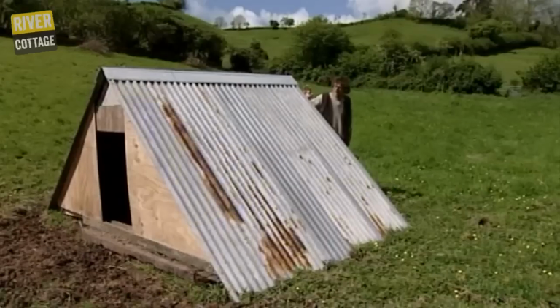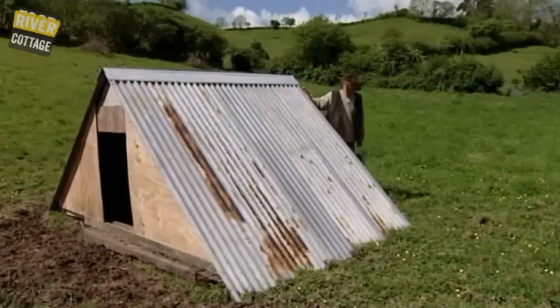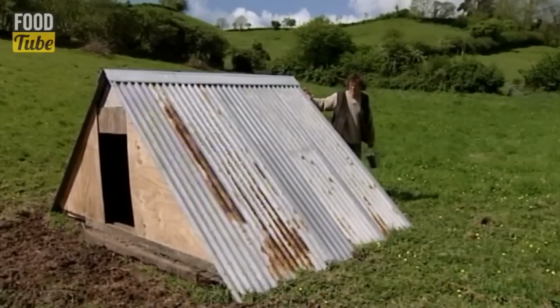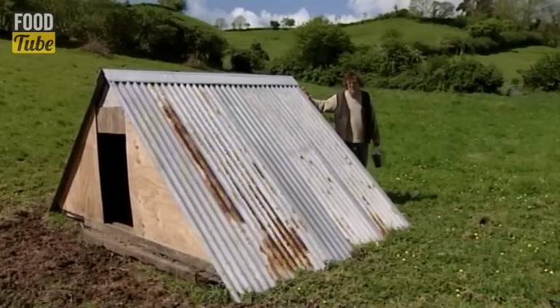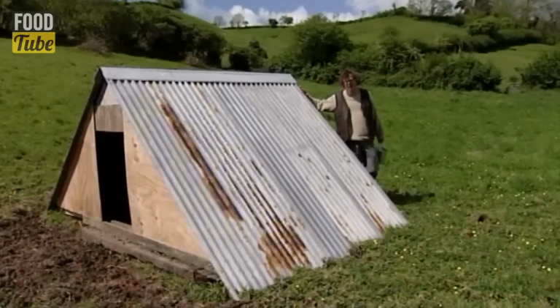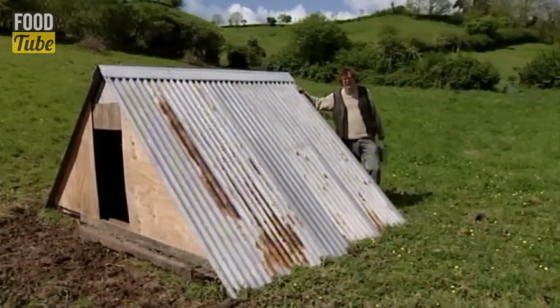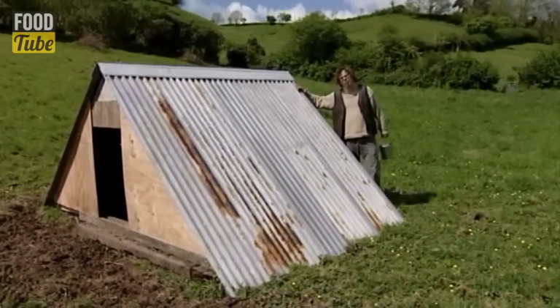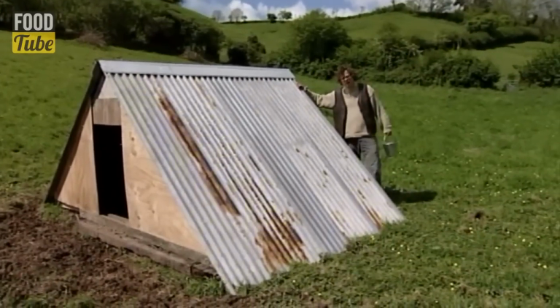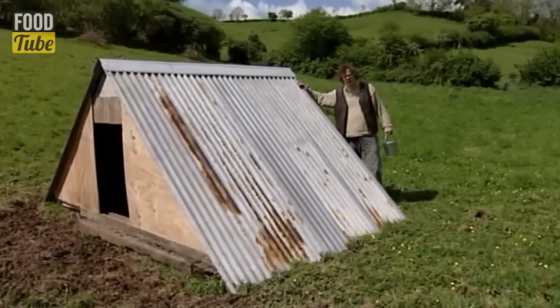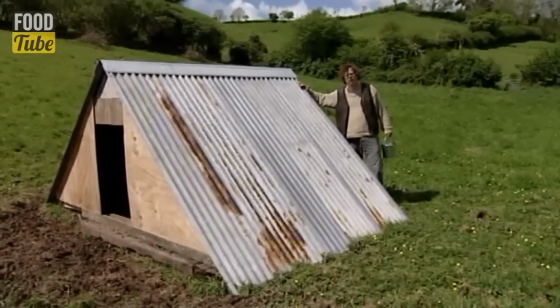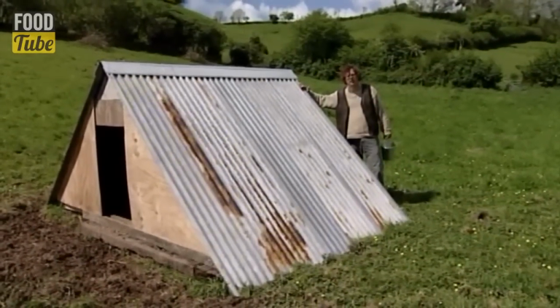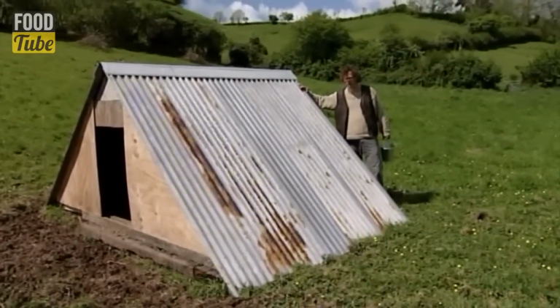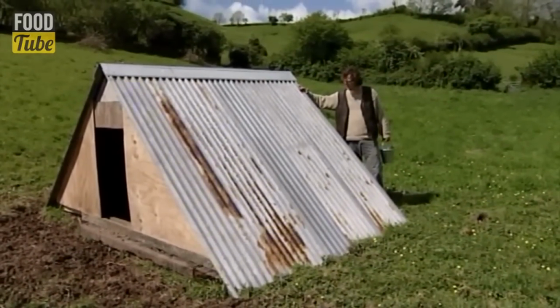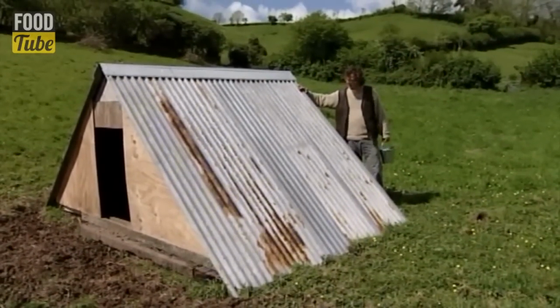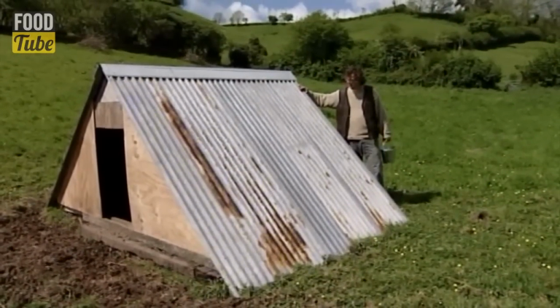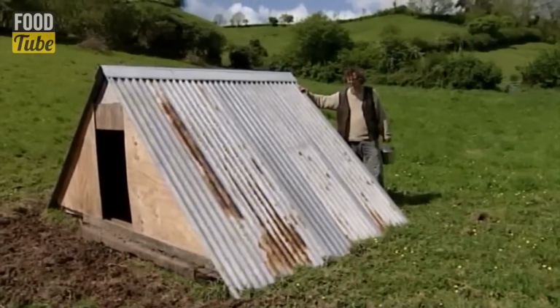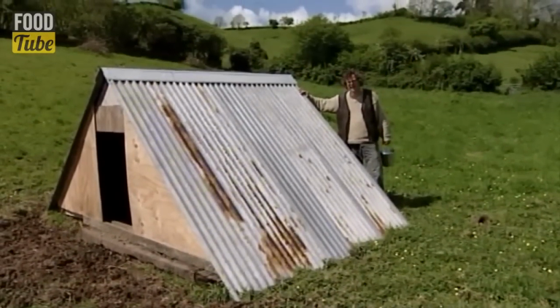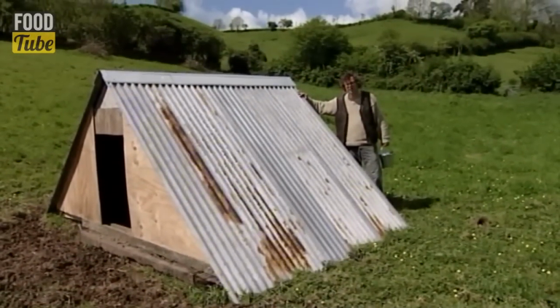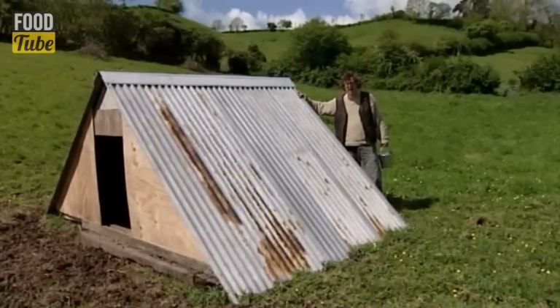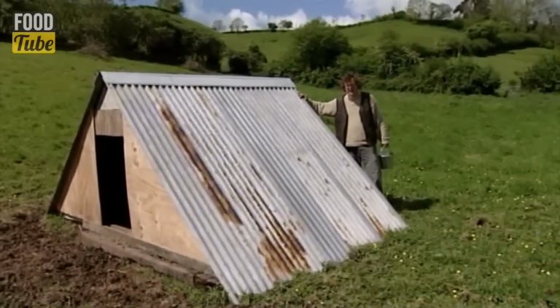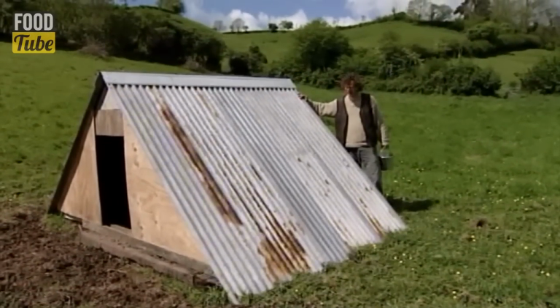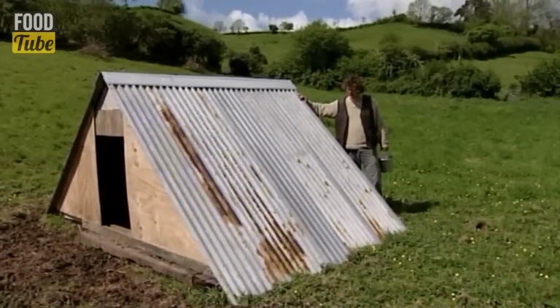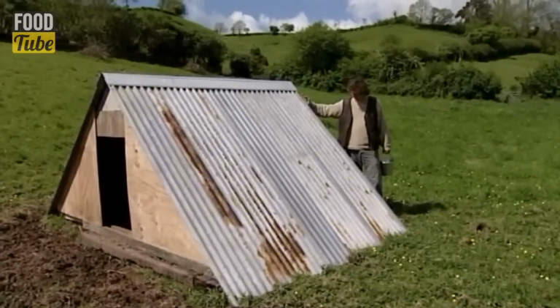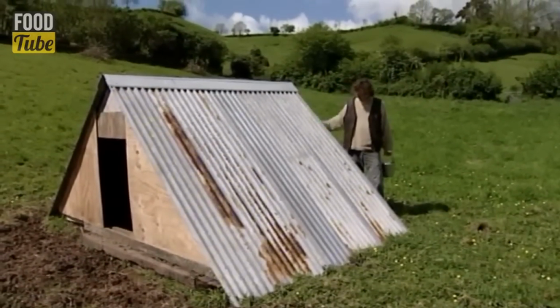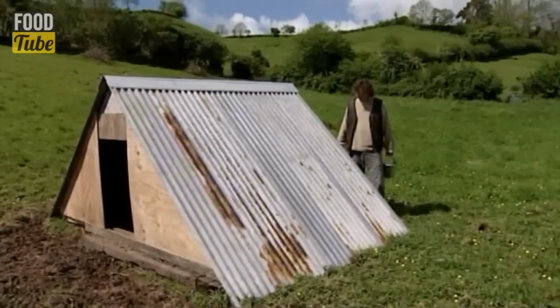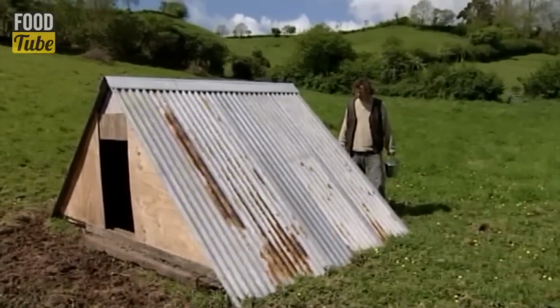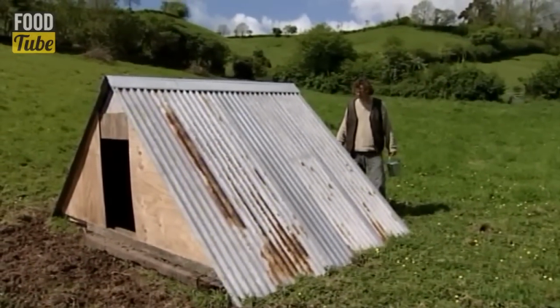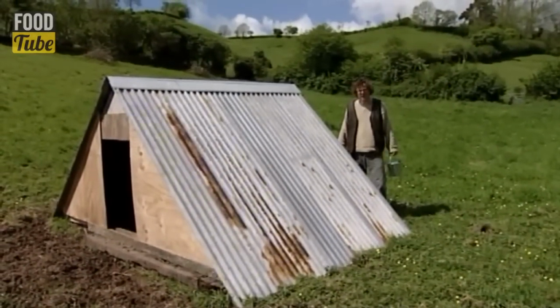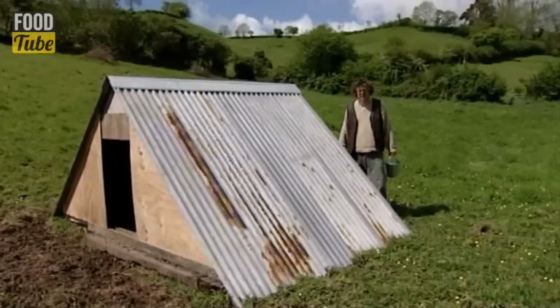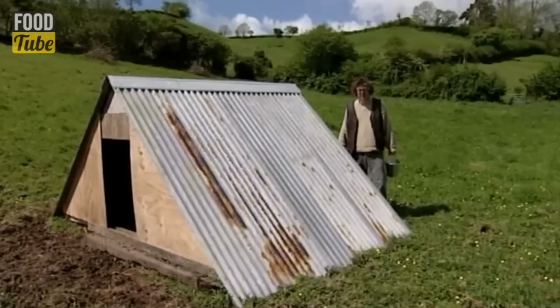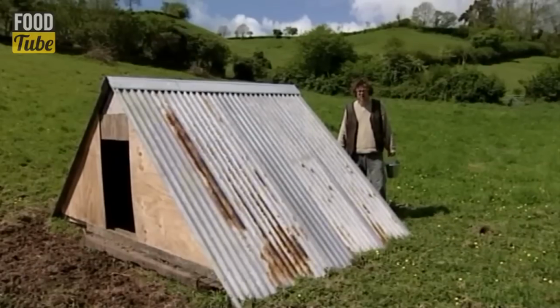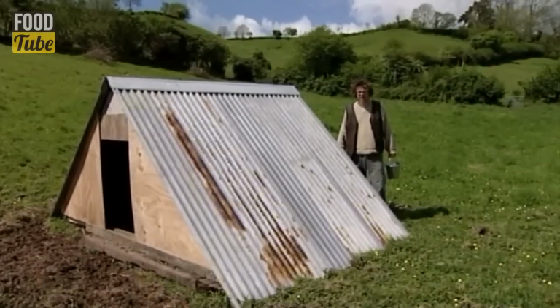This is a particularly impressive self-build, certainly out of my league. In fact, it's making me a little bit jealous.